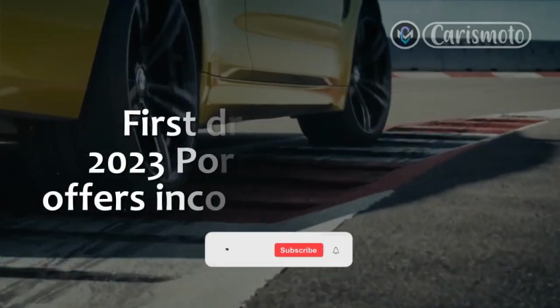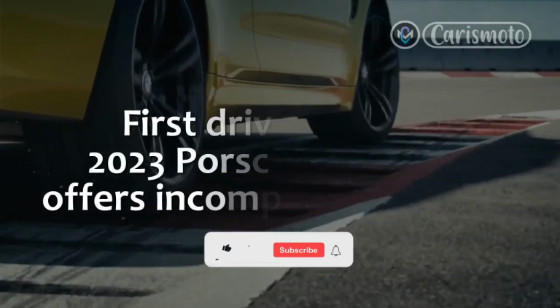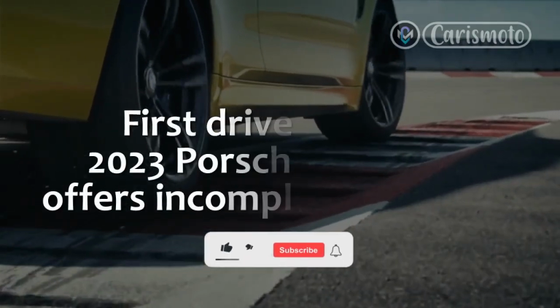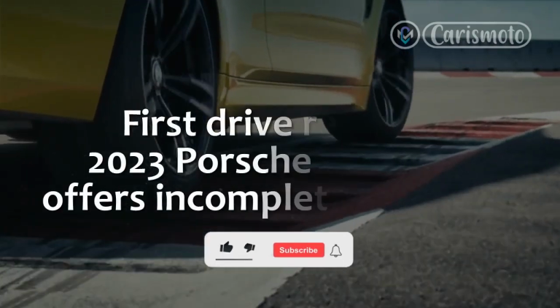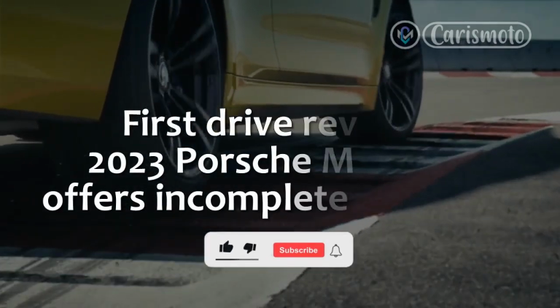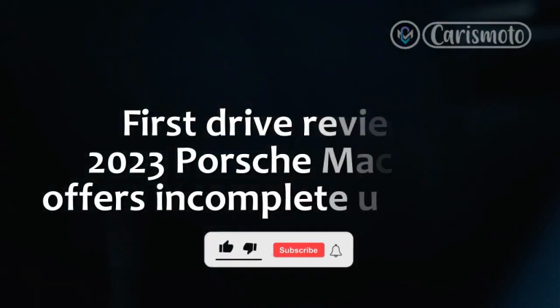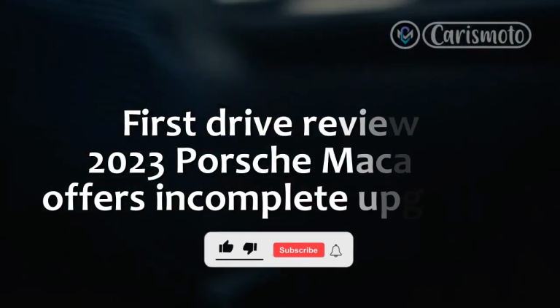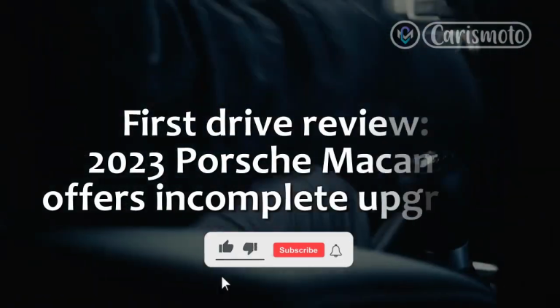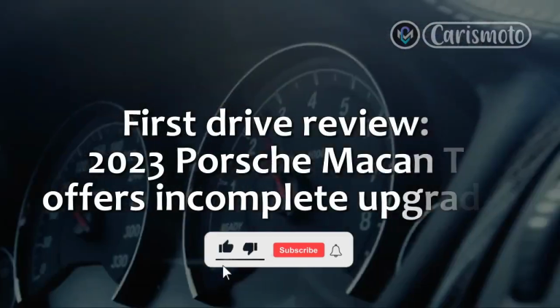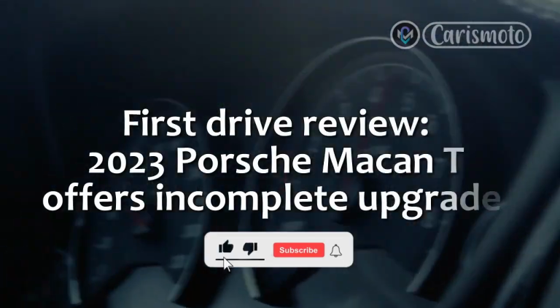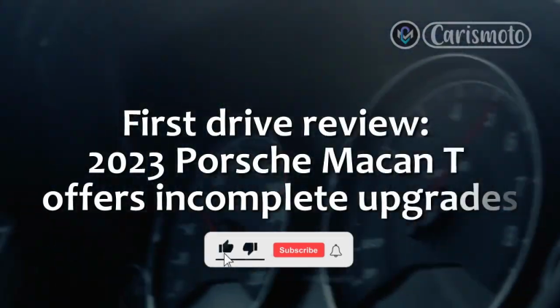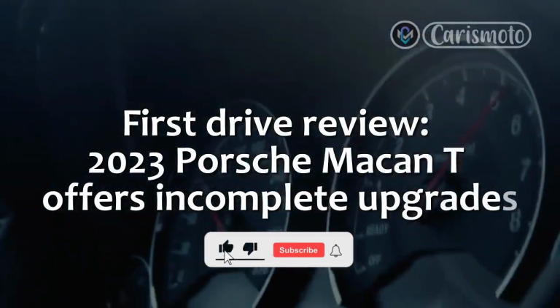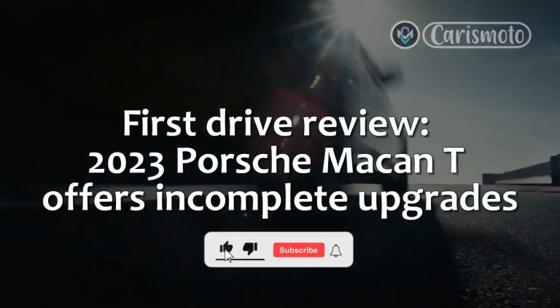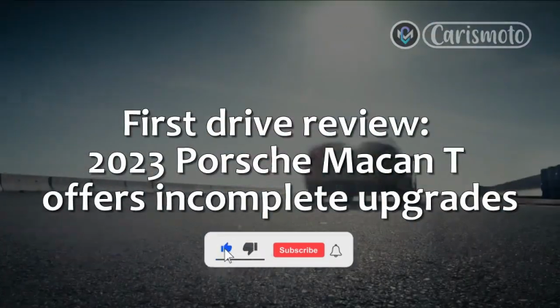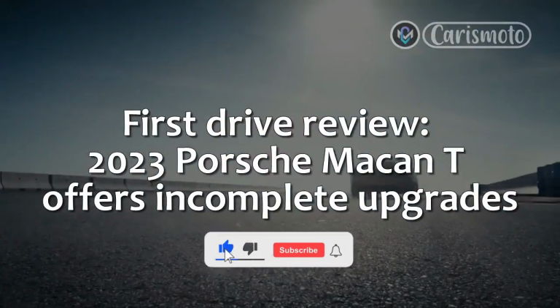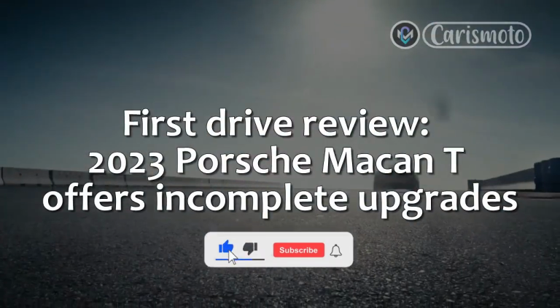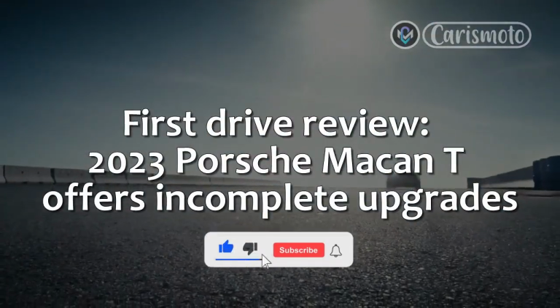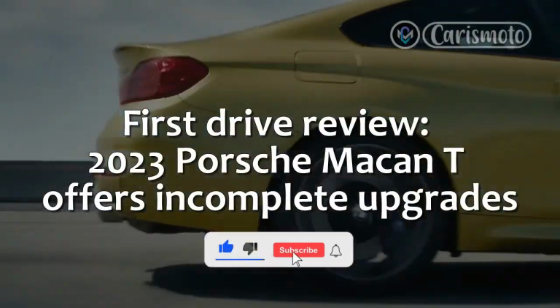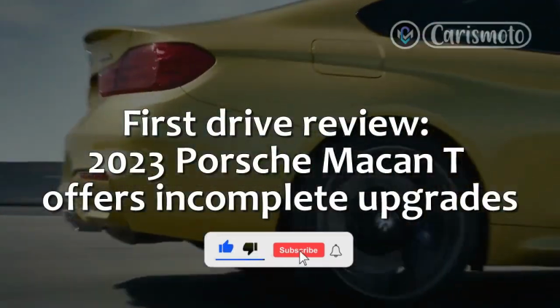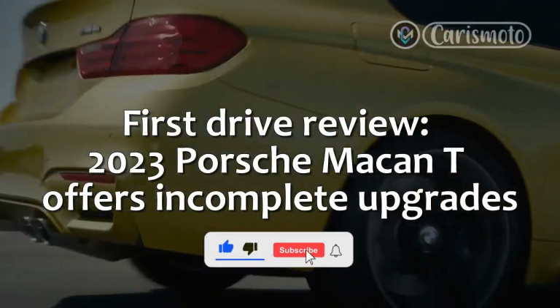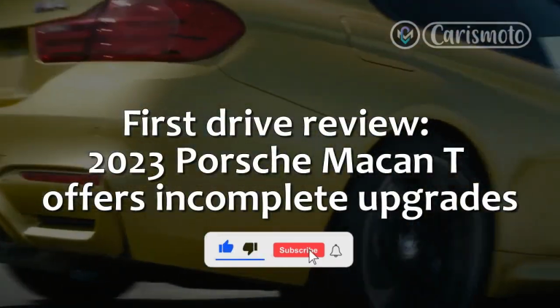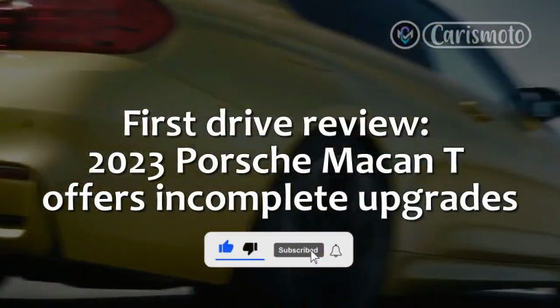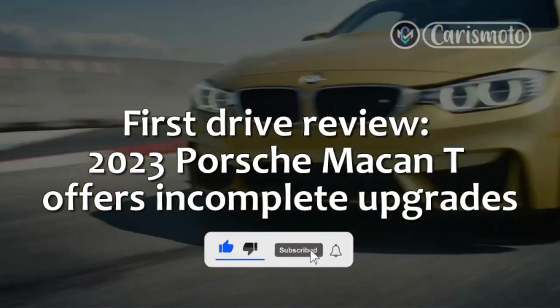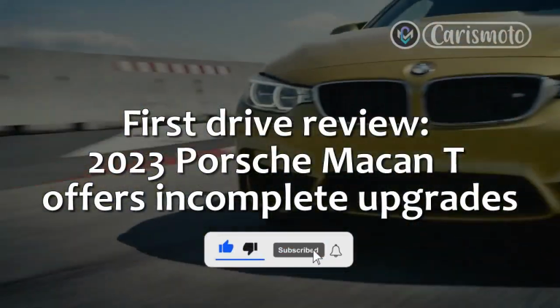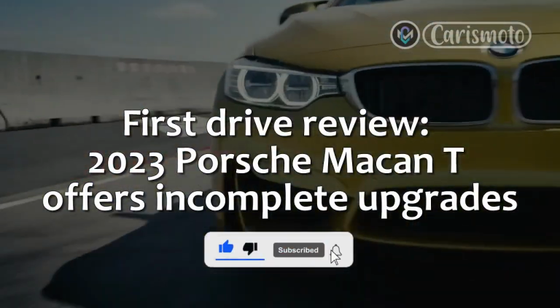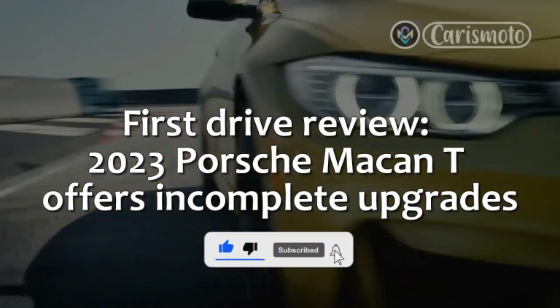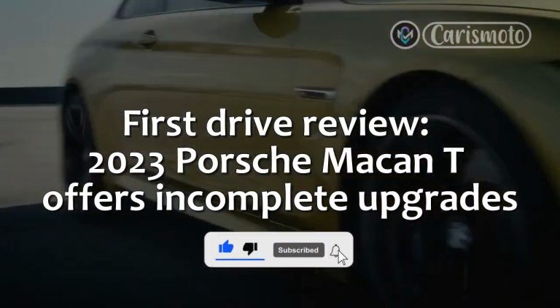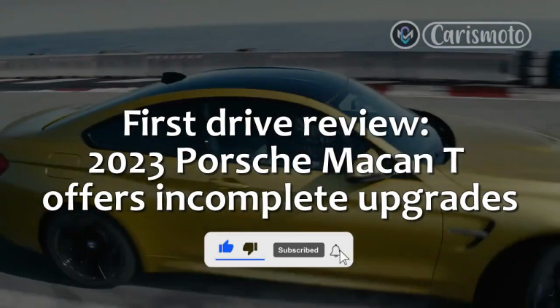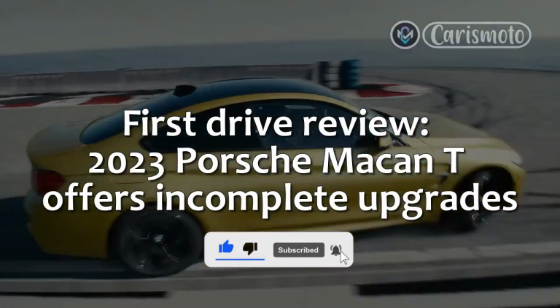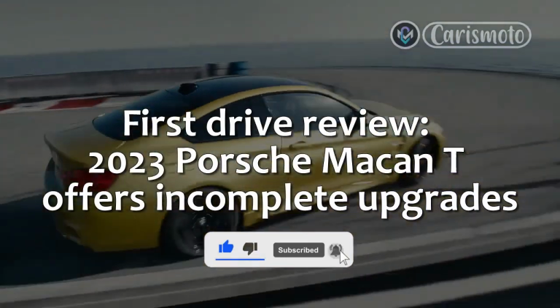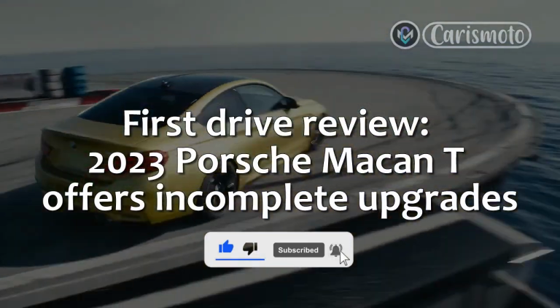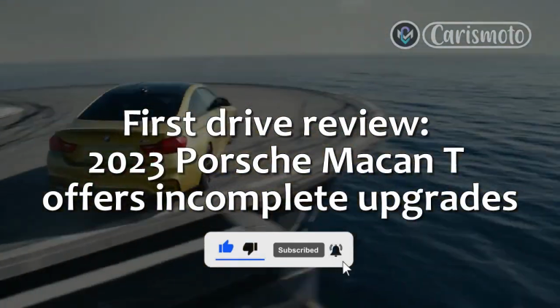First Drive Review: 2023 Porsche Macan T offers incomplete upgrades.